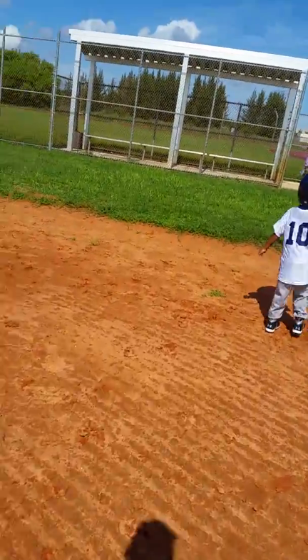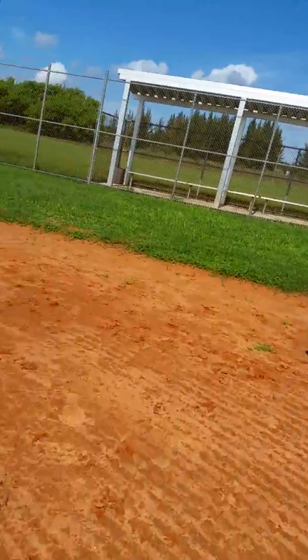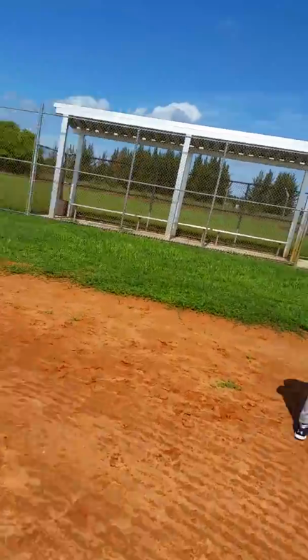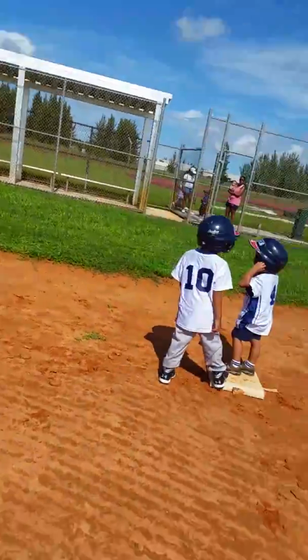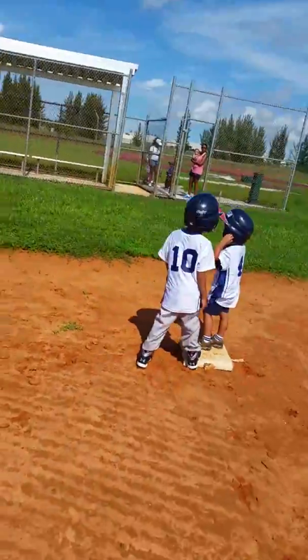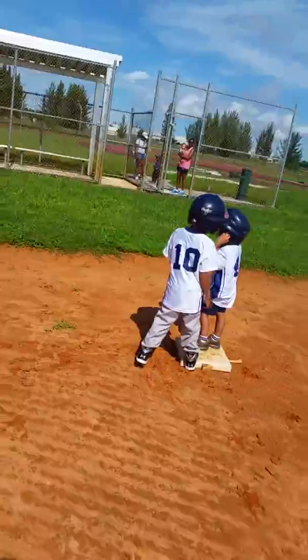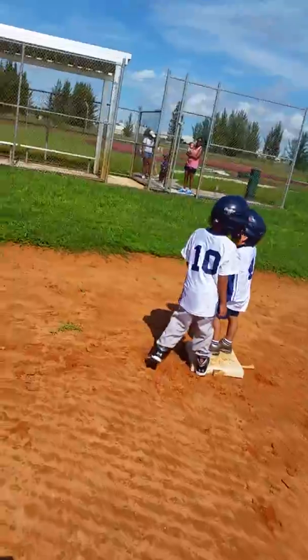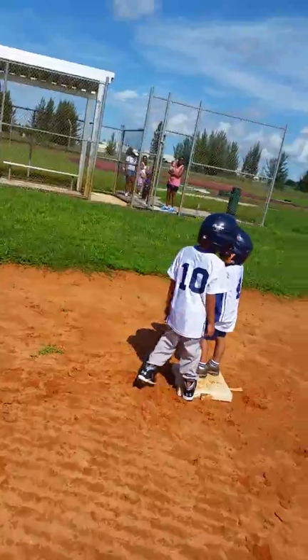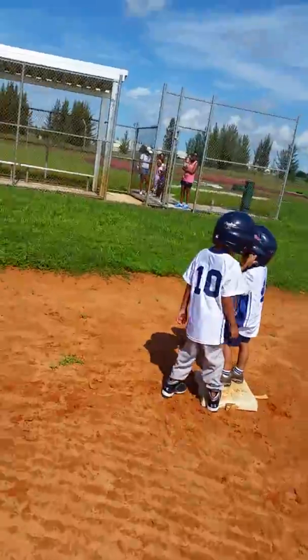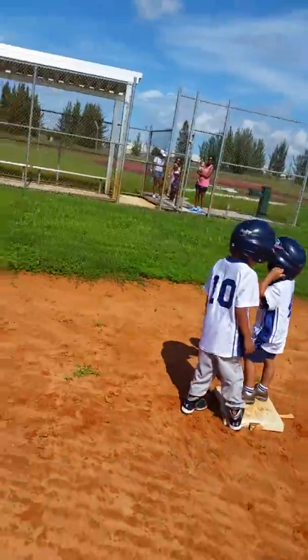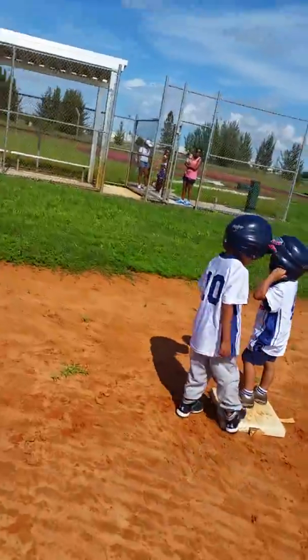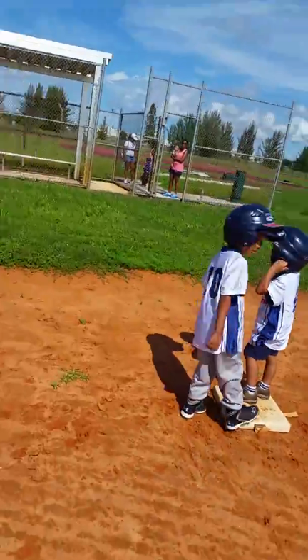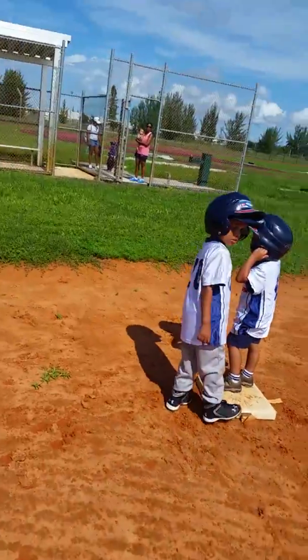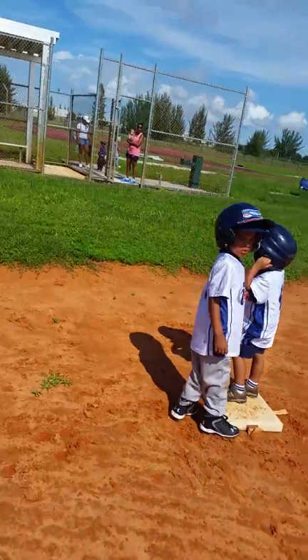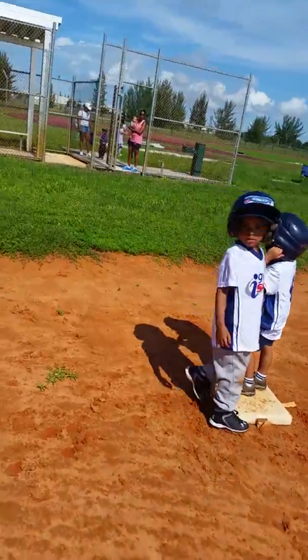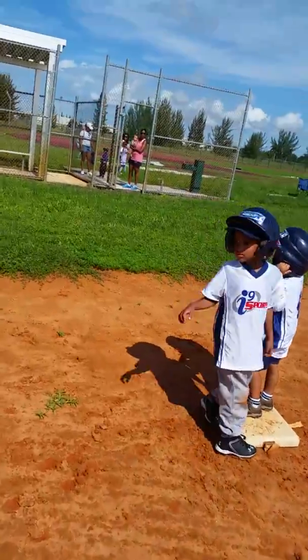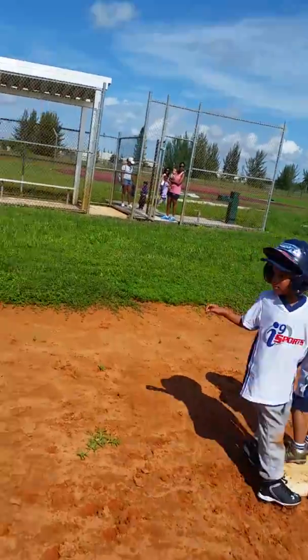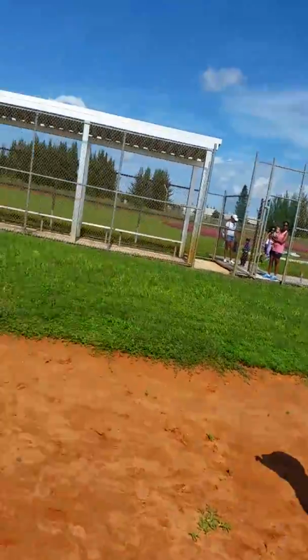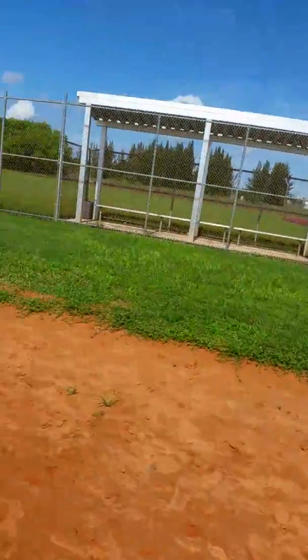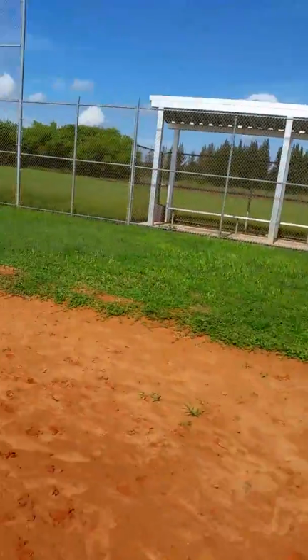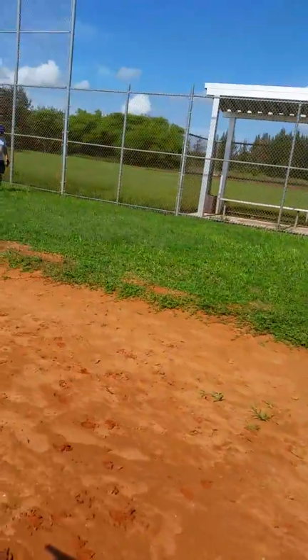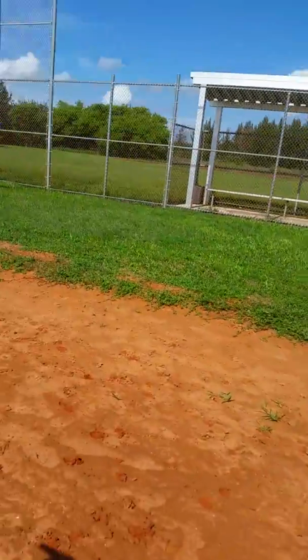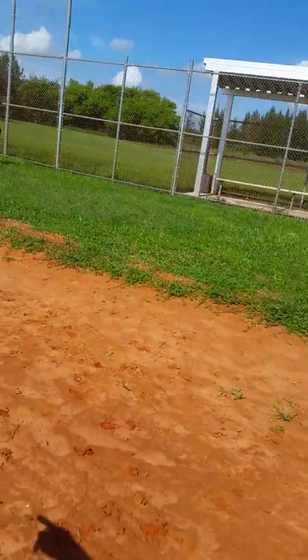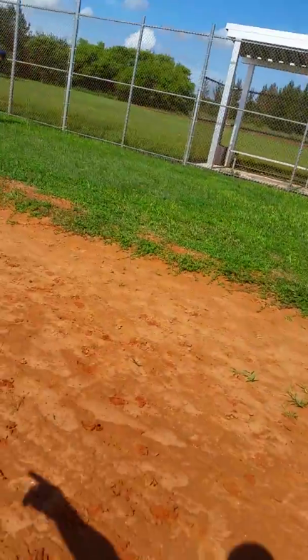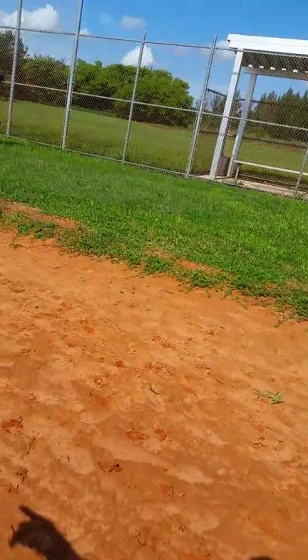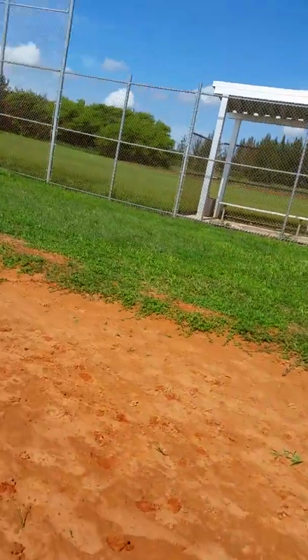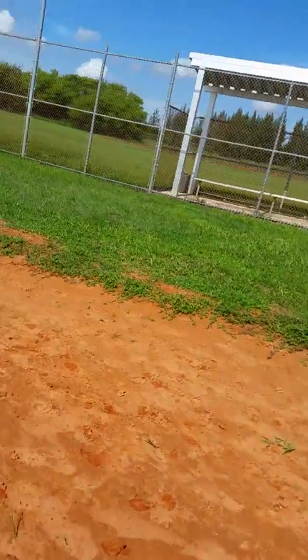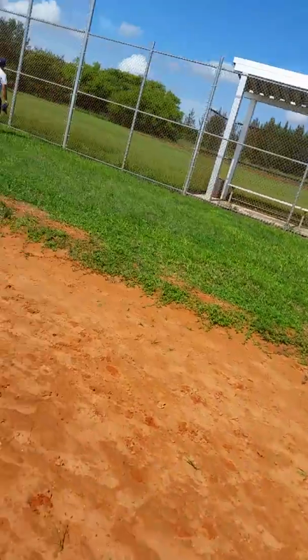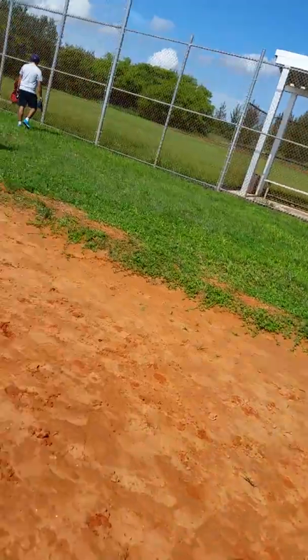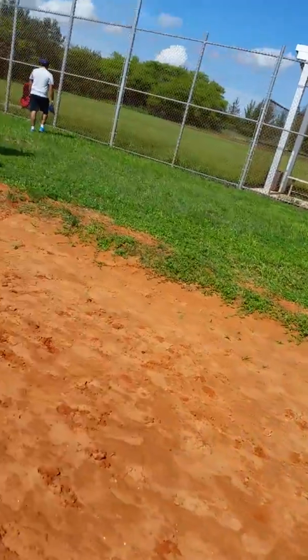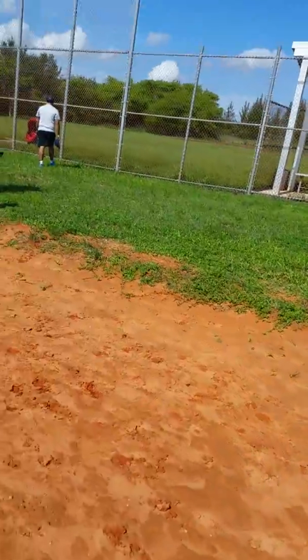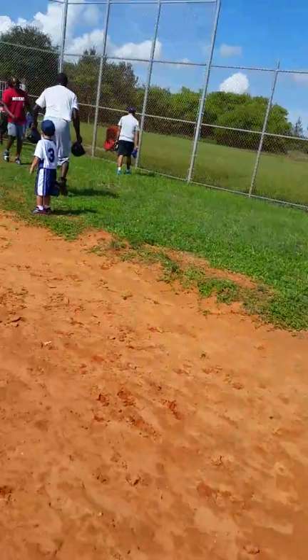All right, now go home. Run home, this way. This is home, run faster.